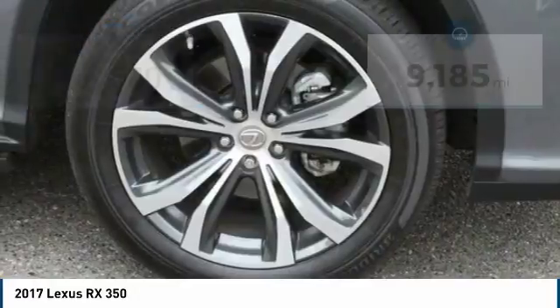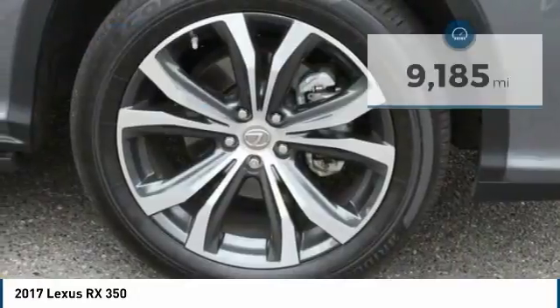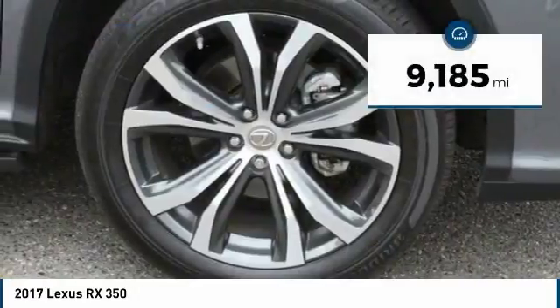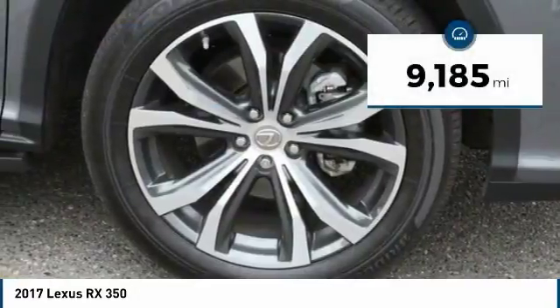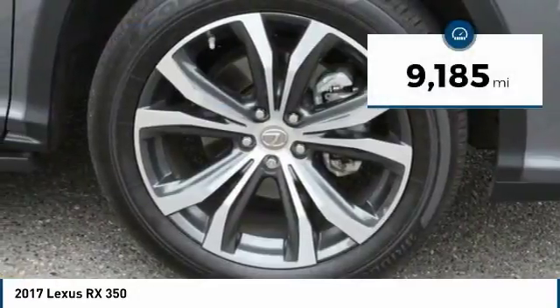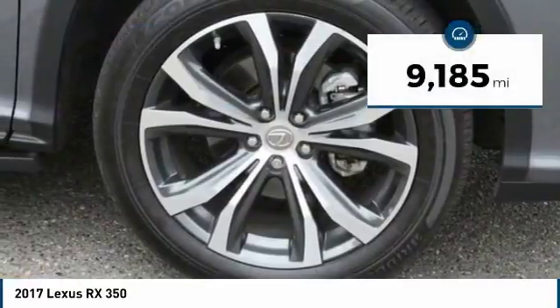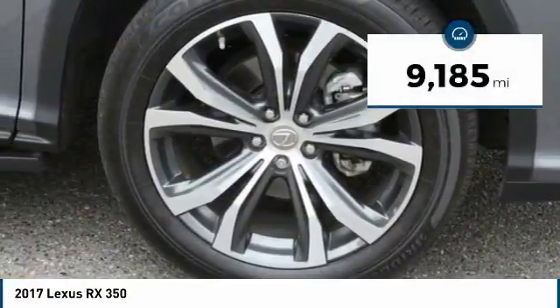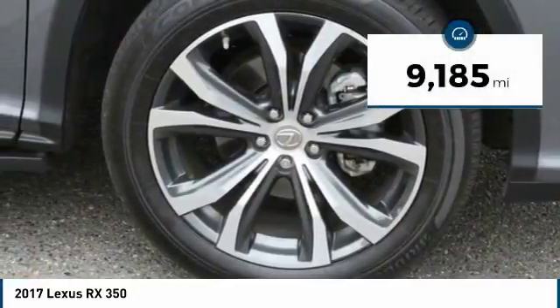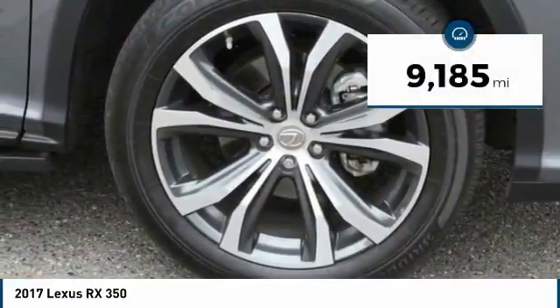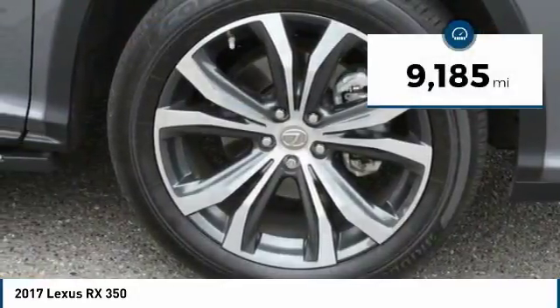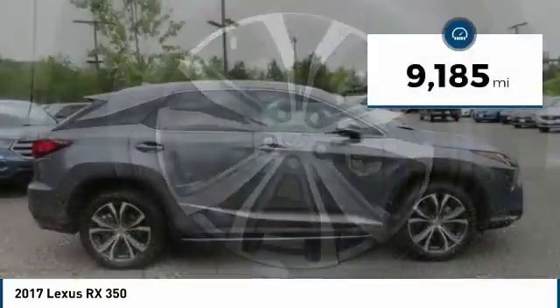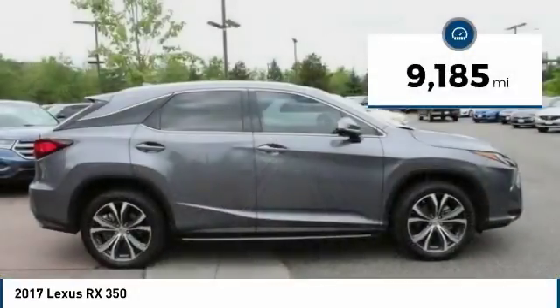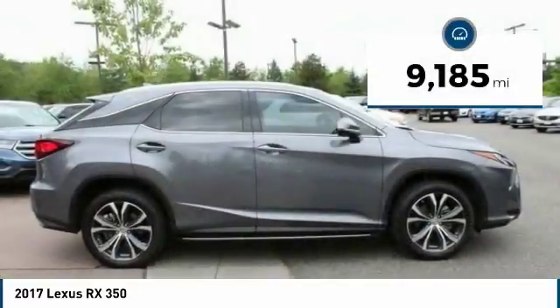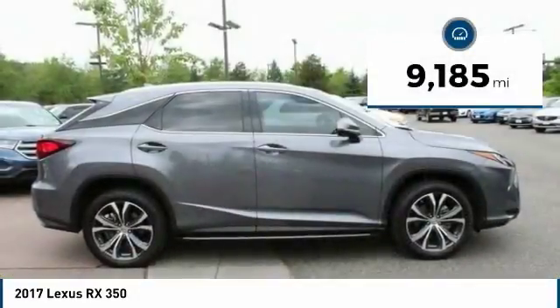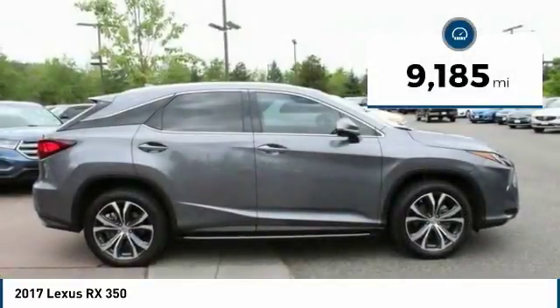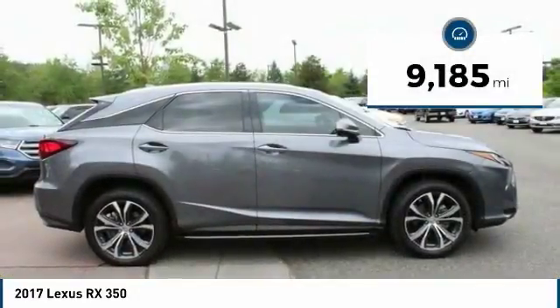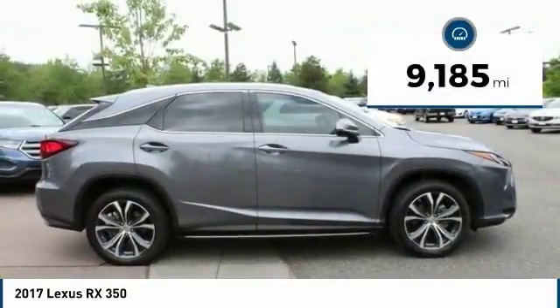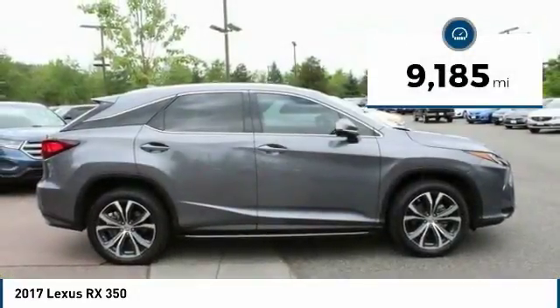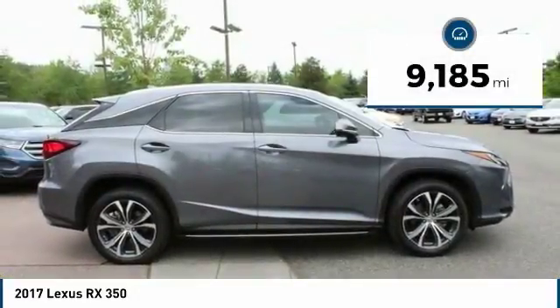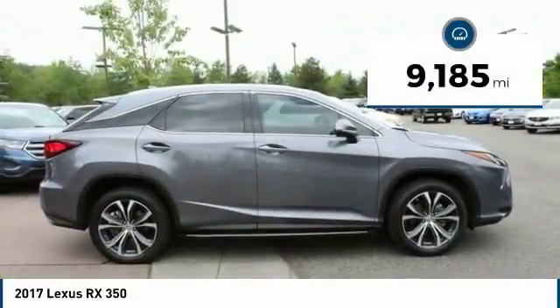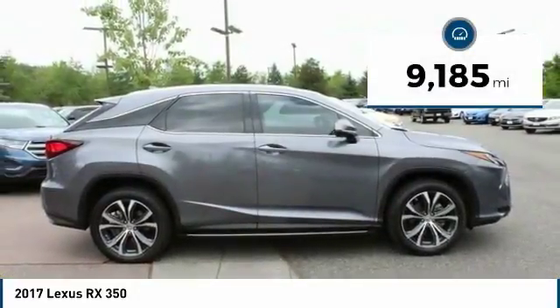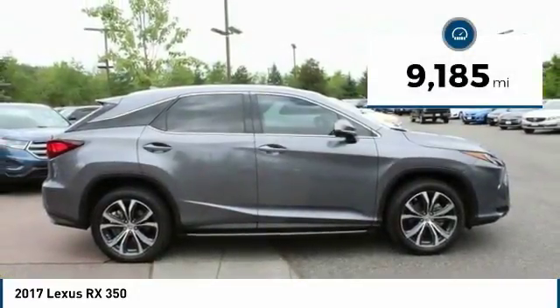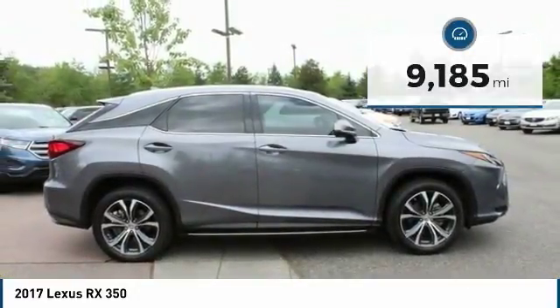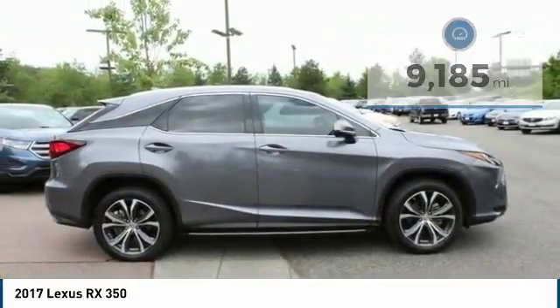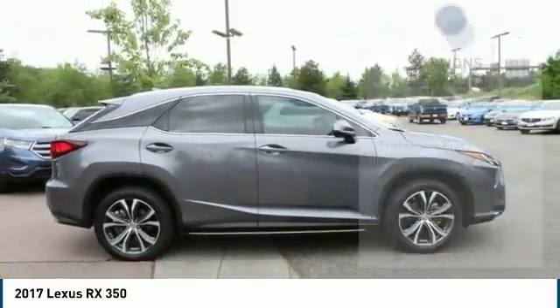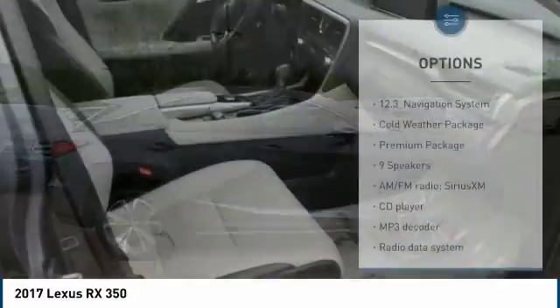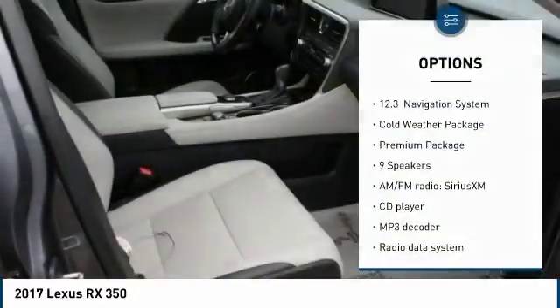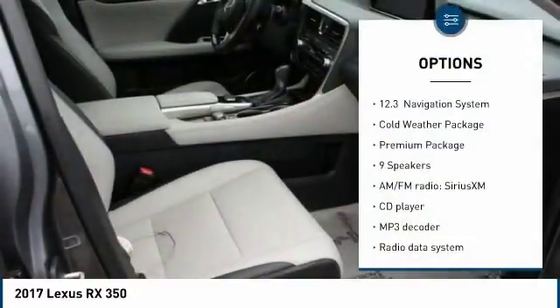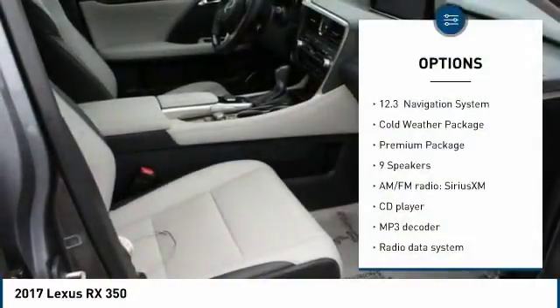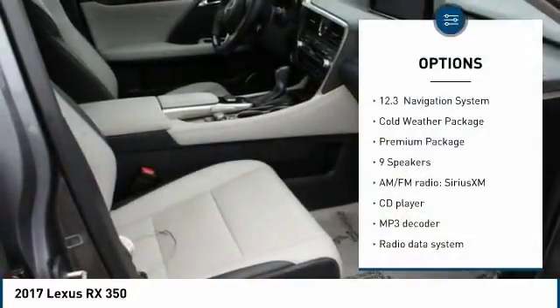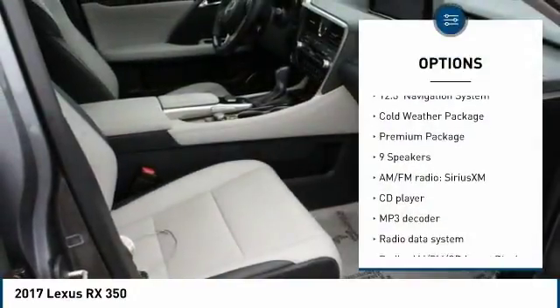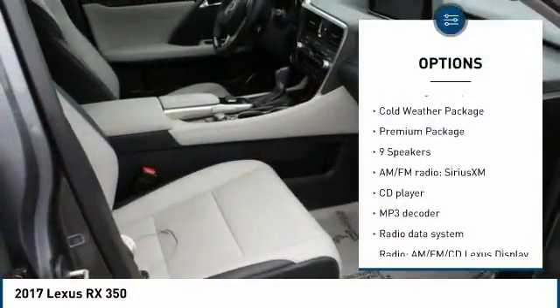This vehicle has less than 10,000 miles. Here are some of this vehicle's great options: power passenger seat,